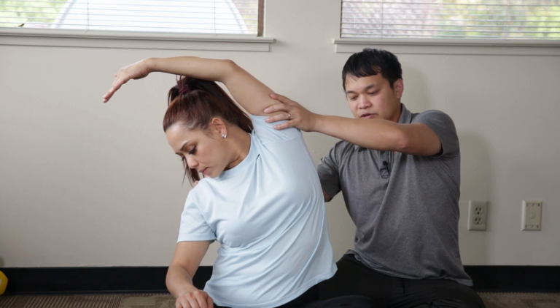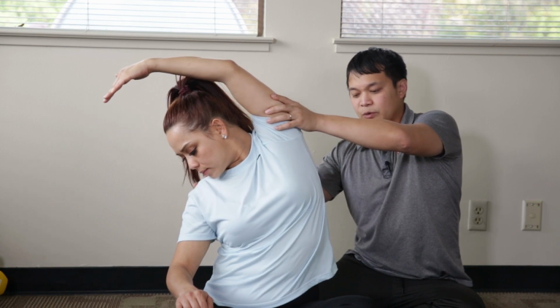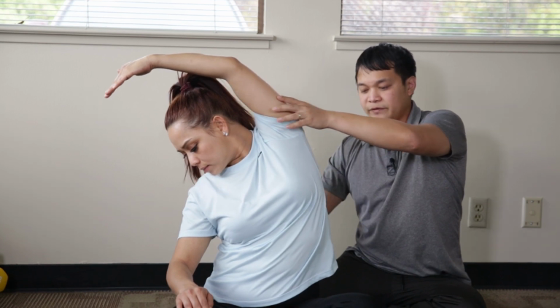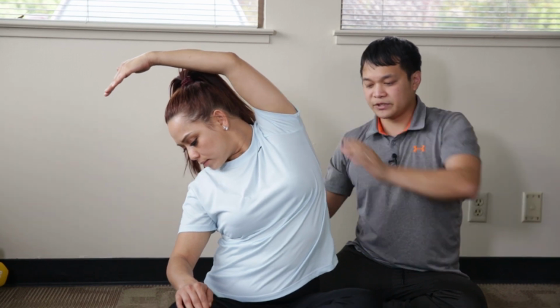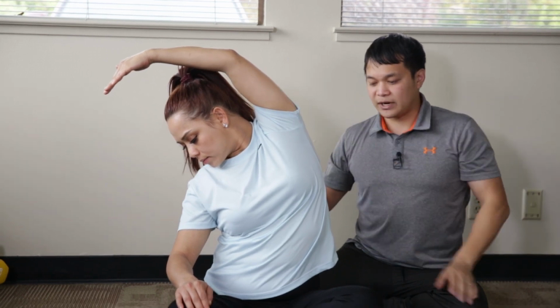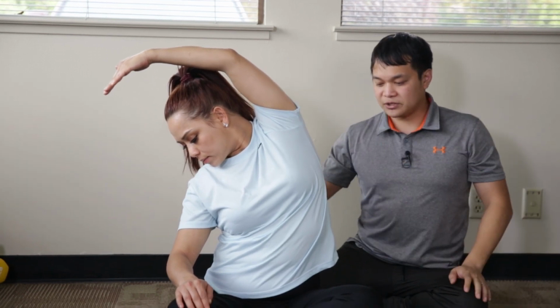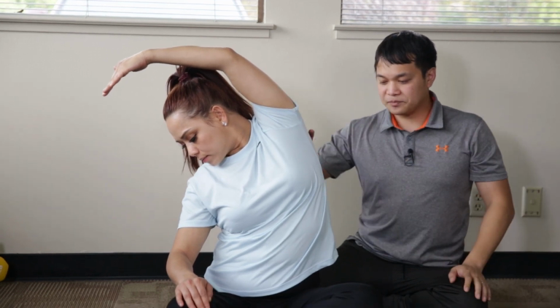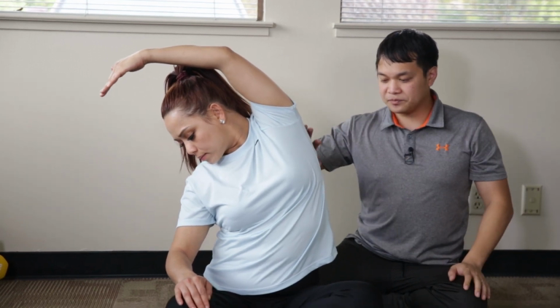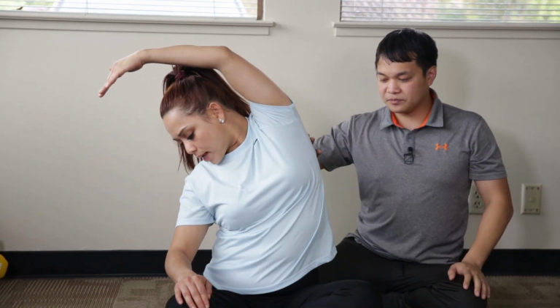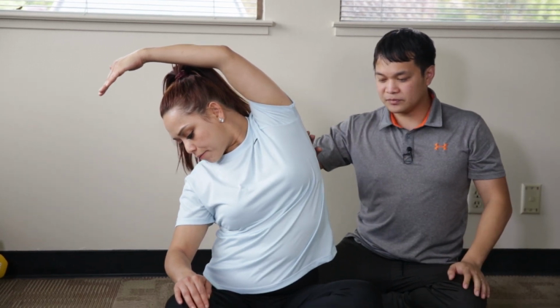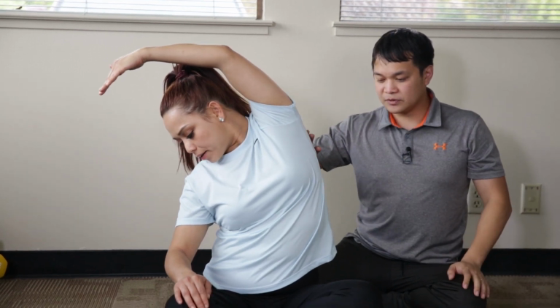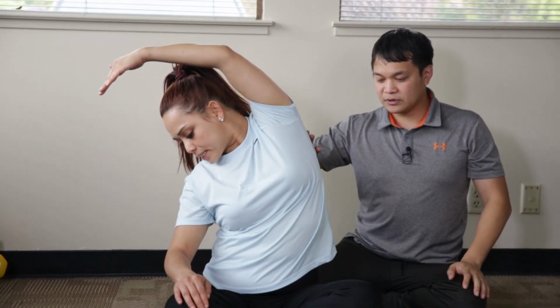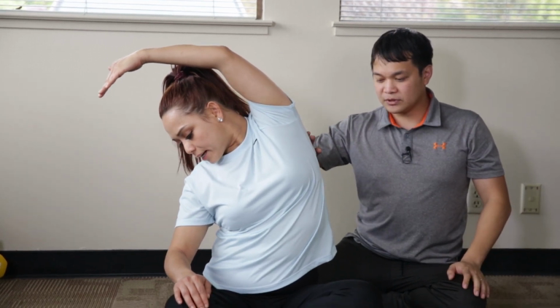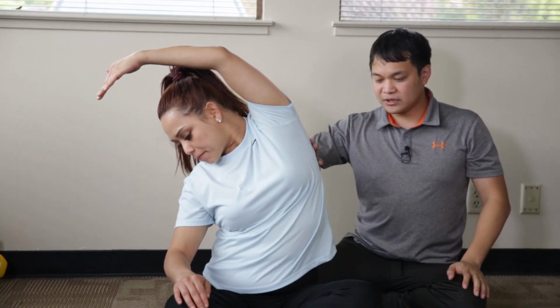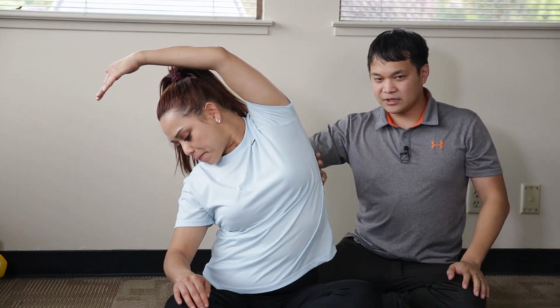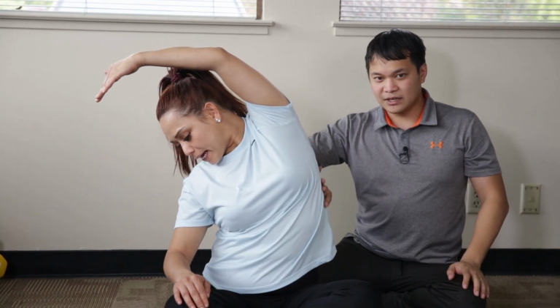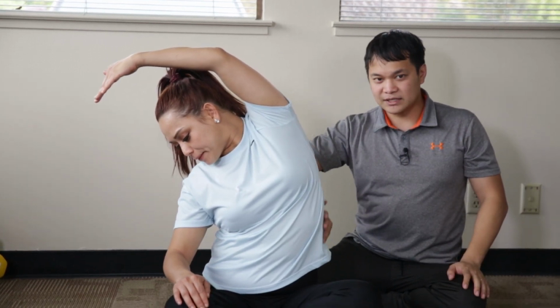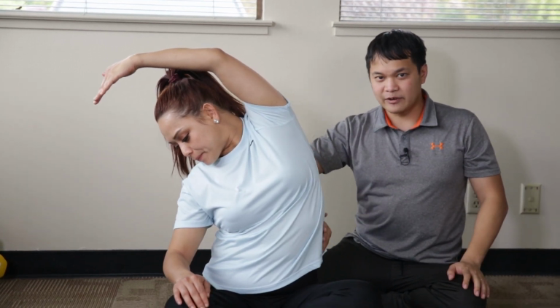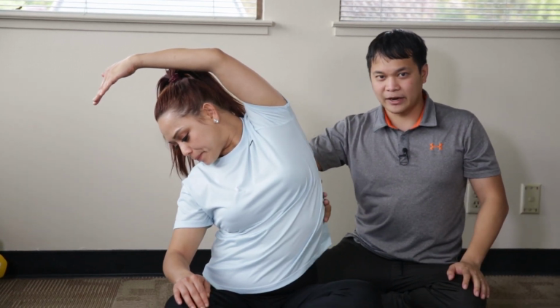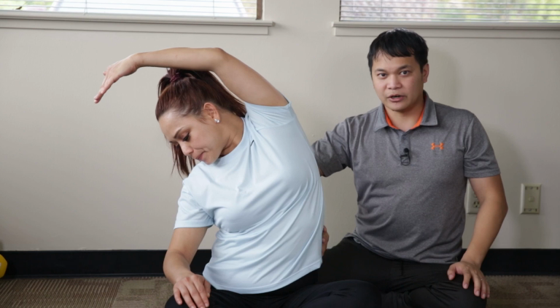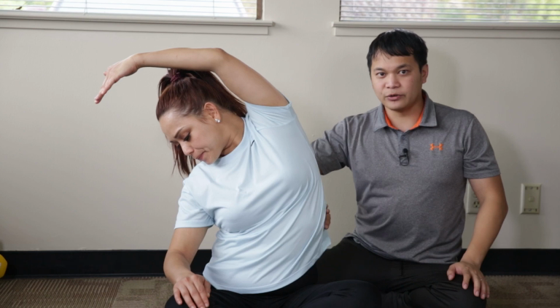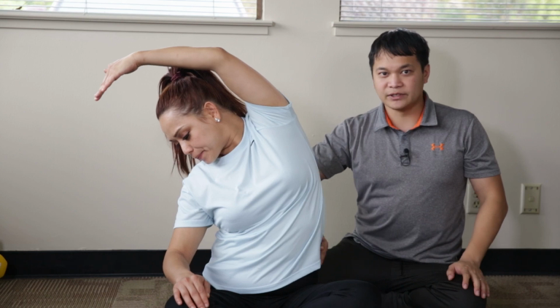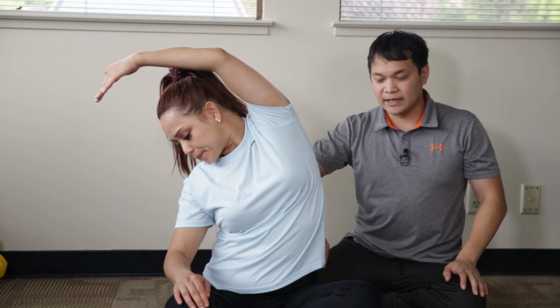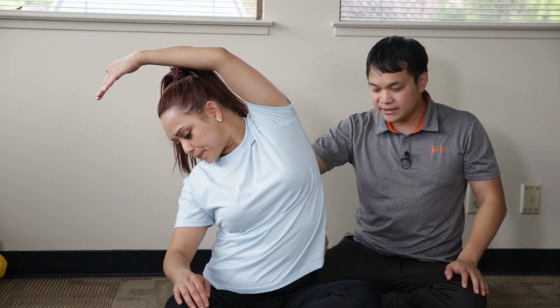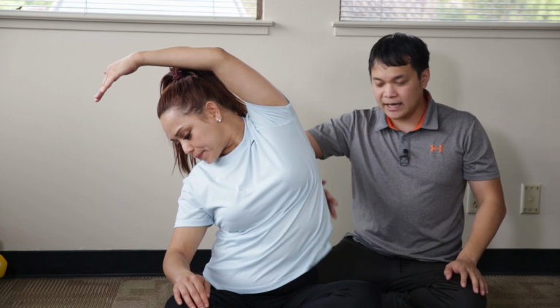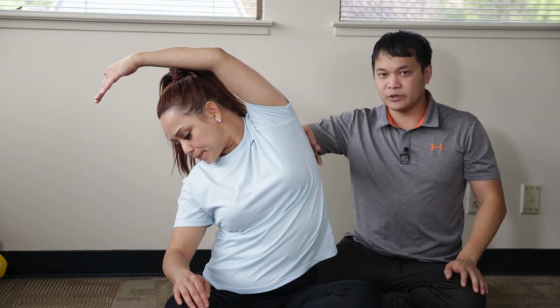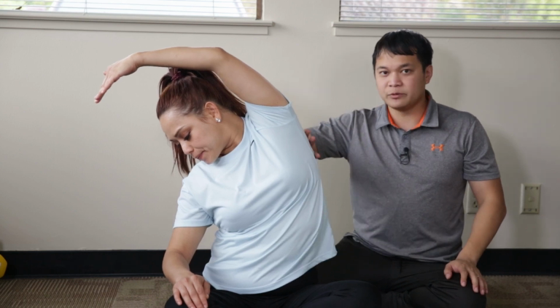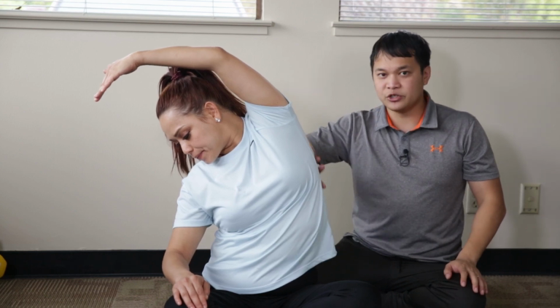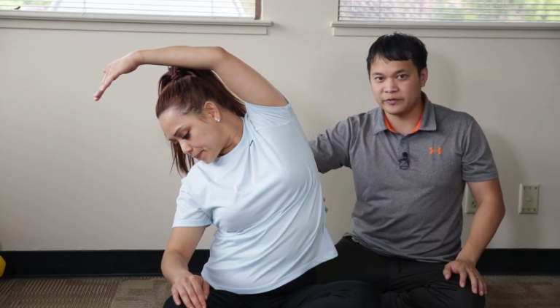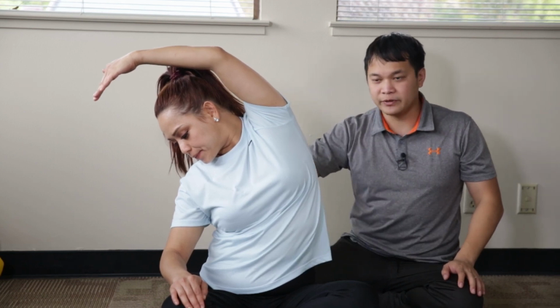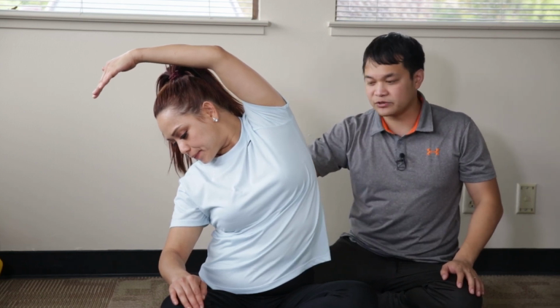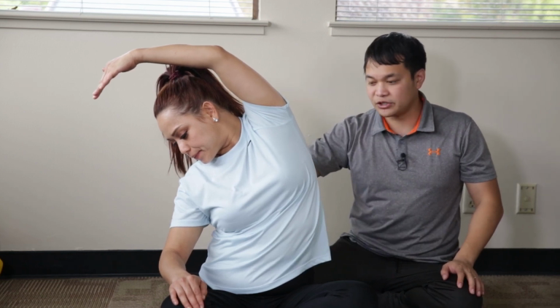"Tui, where do you feel the stretch?" "On the side of my back." "On the side of your back — great. That's exactly where you should be feeling the stretch."